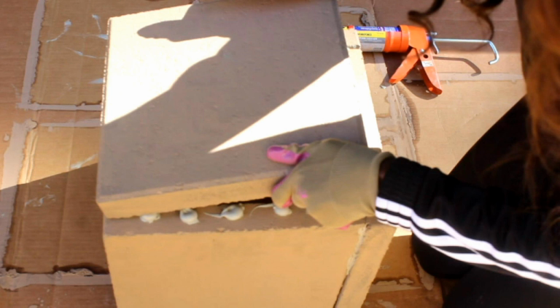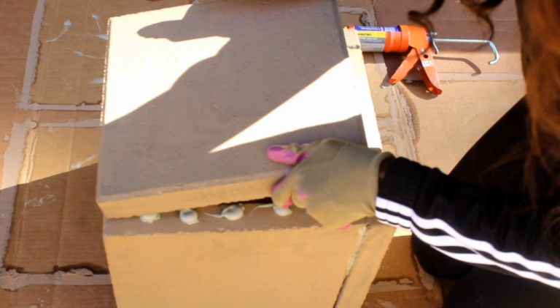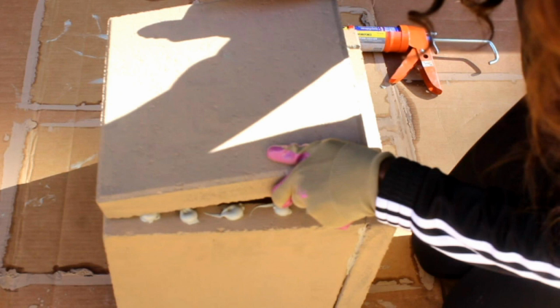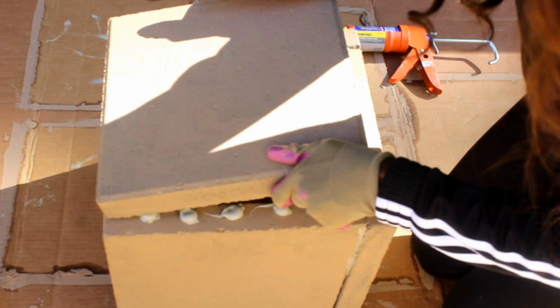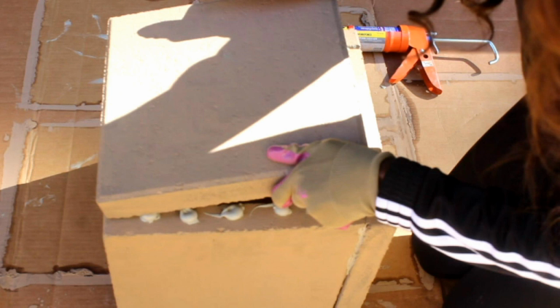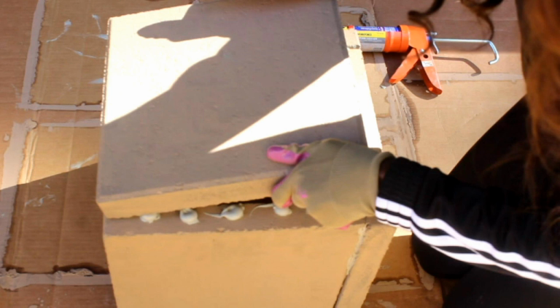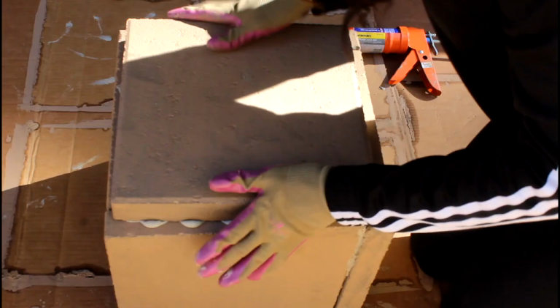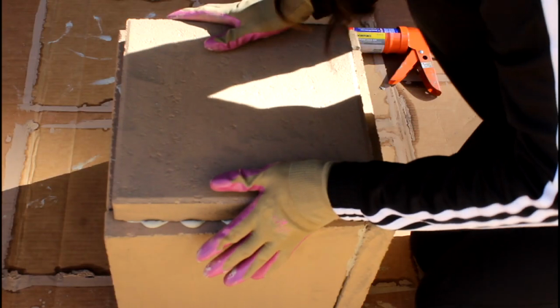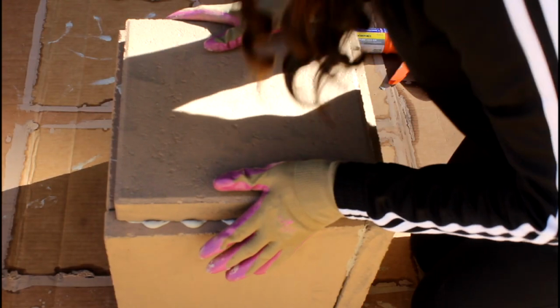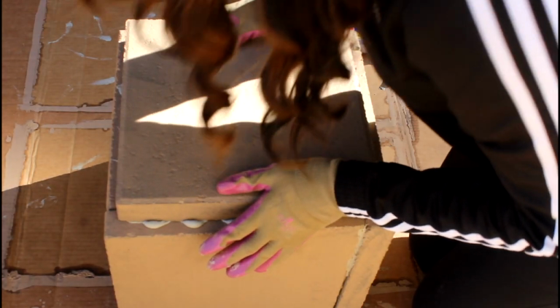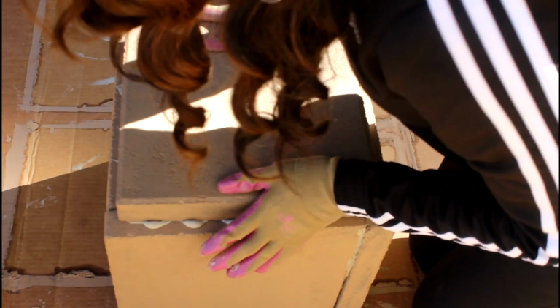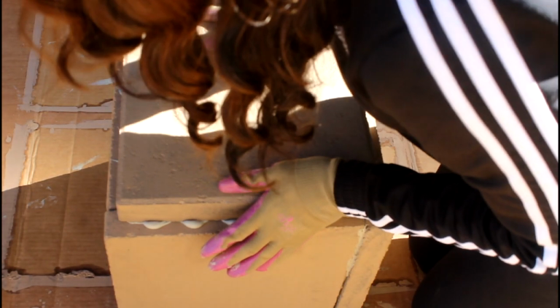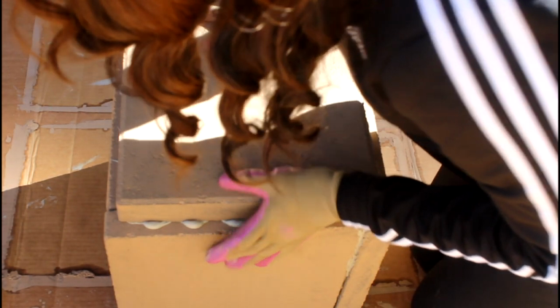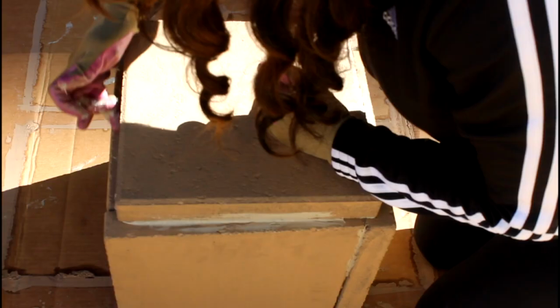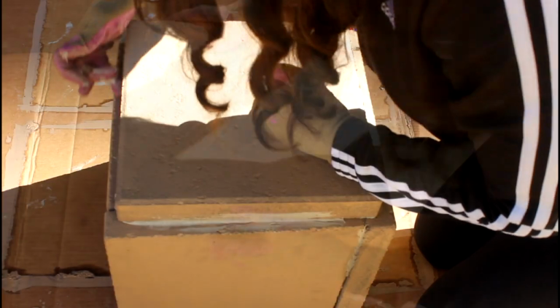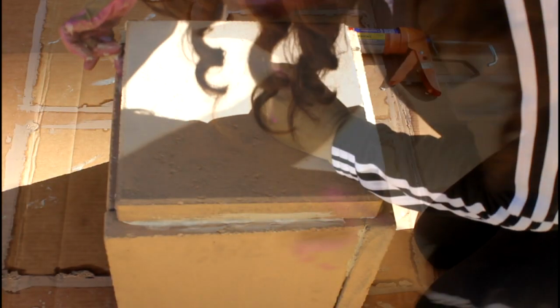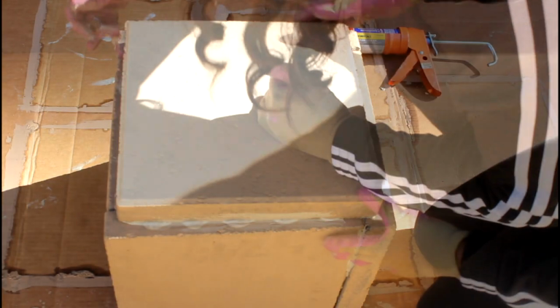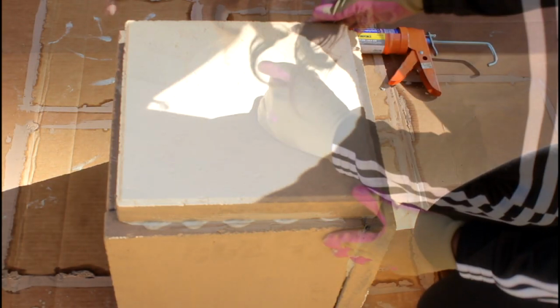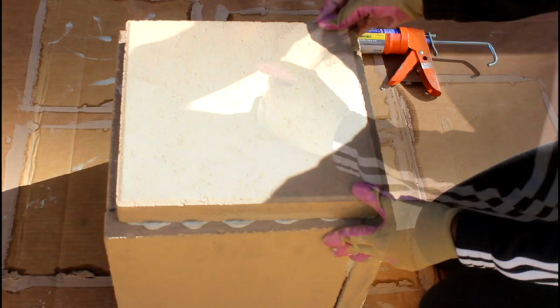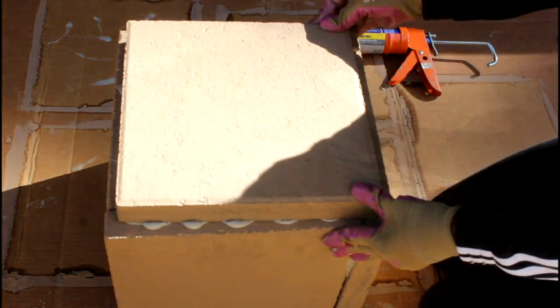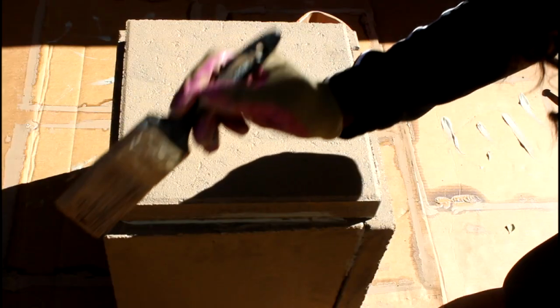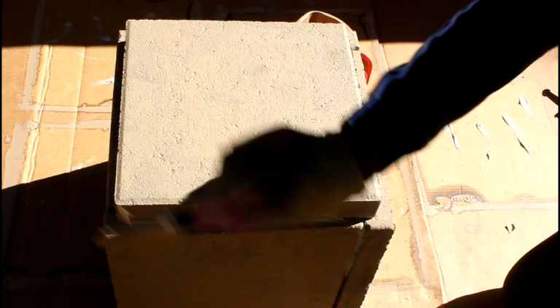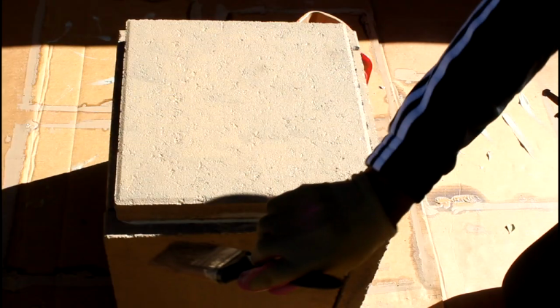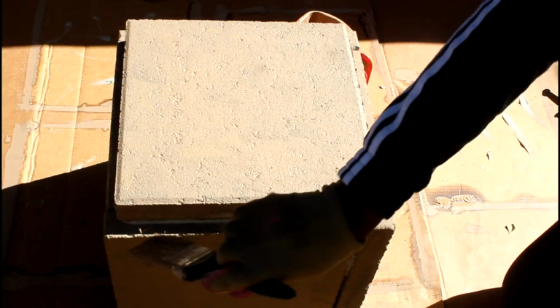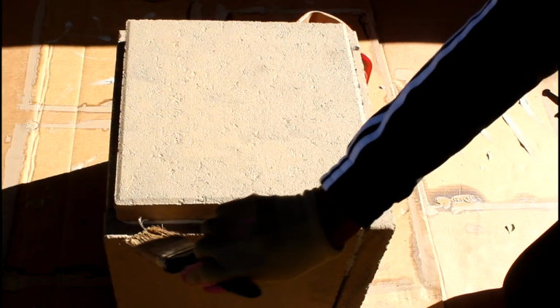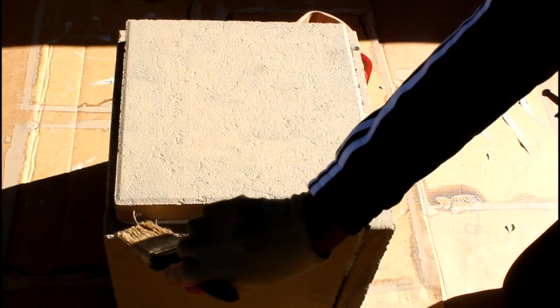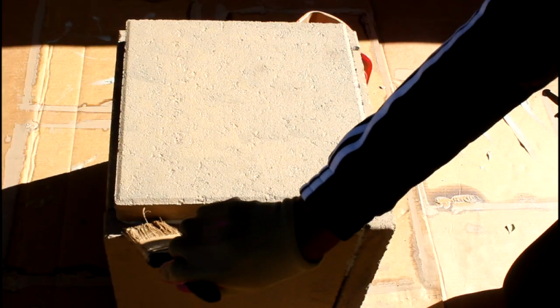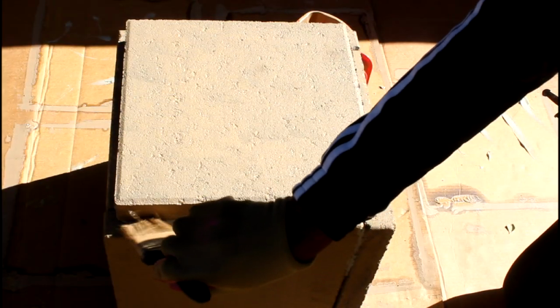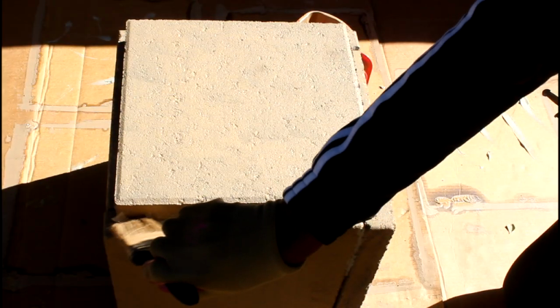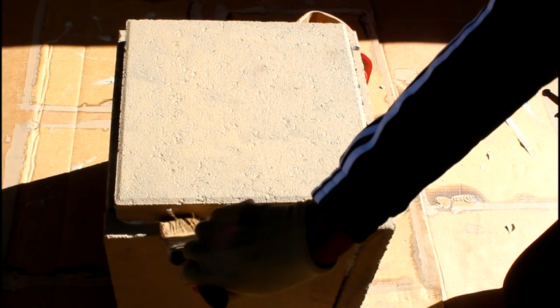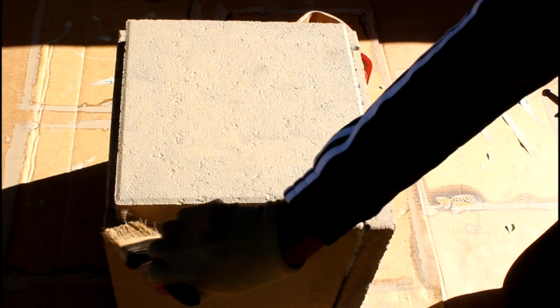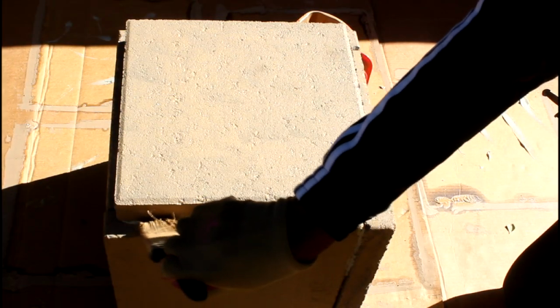I paint over the extra adhesive to tidy it up a bit and just allow it to dry.